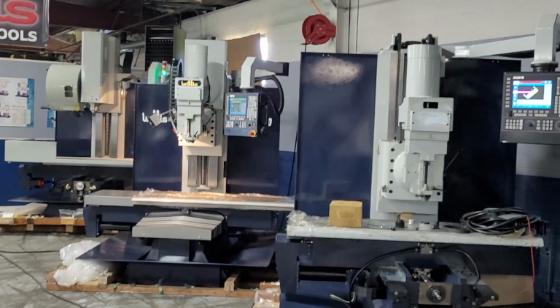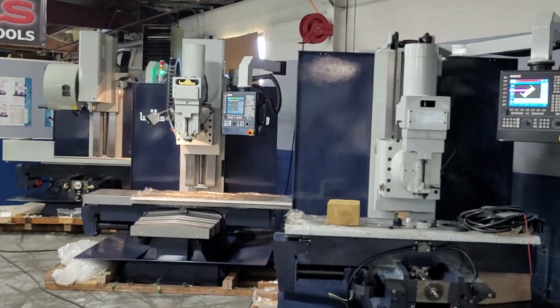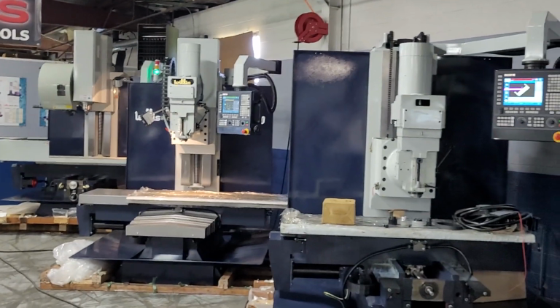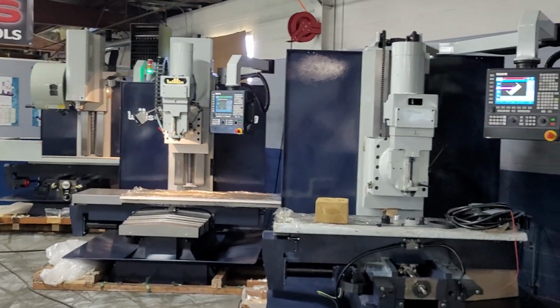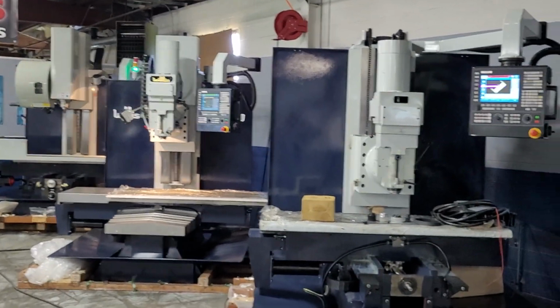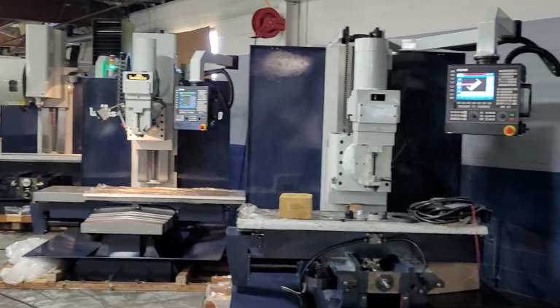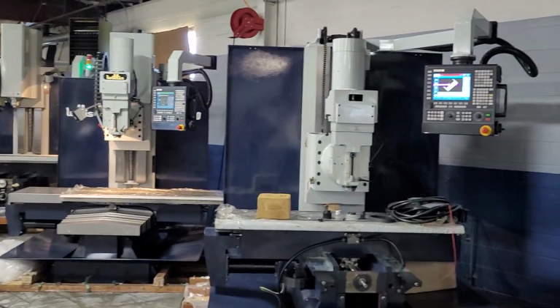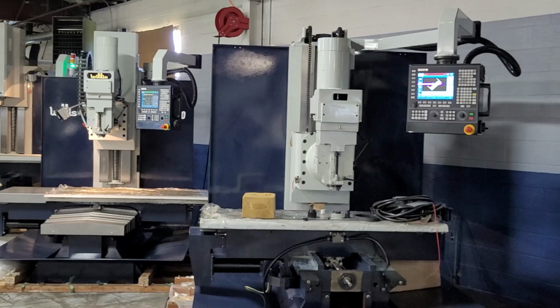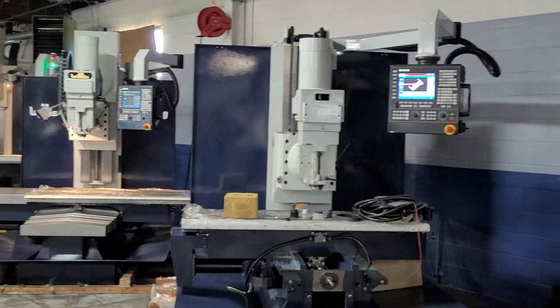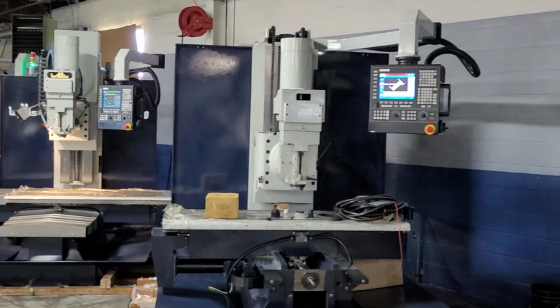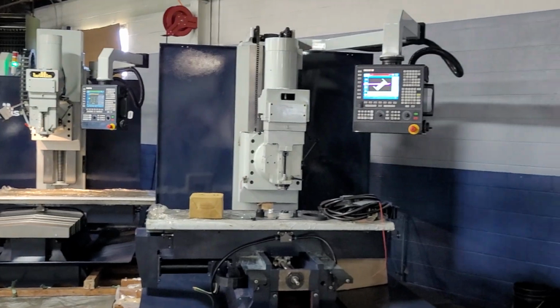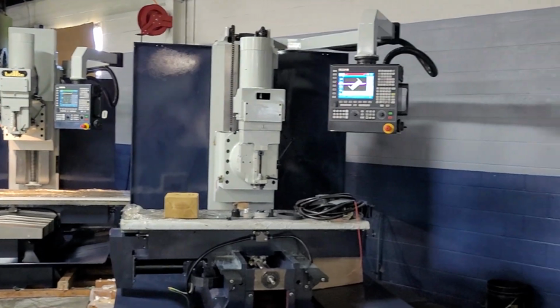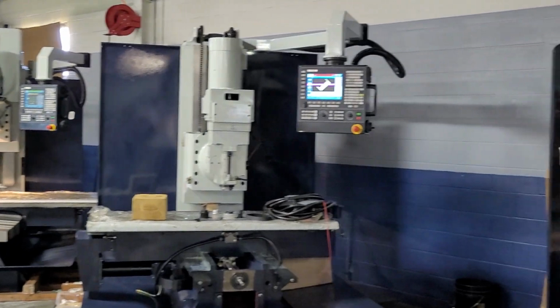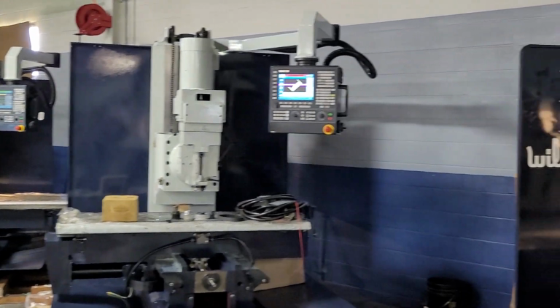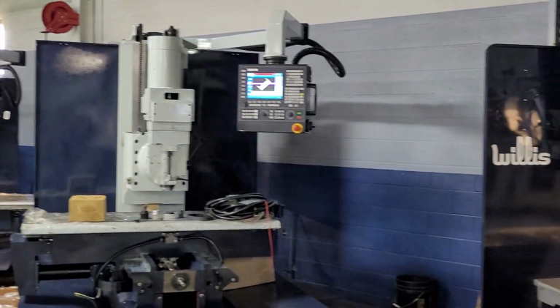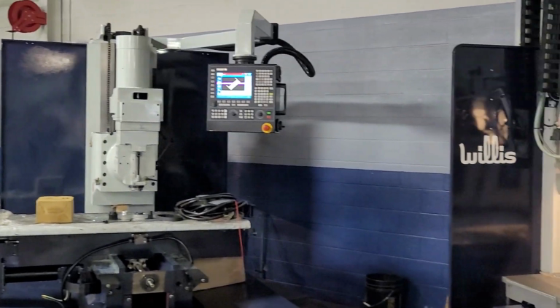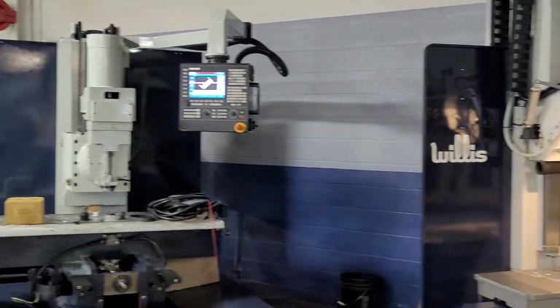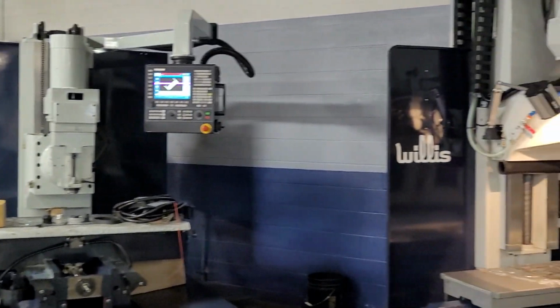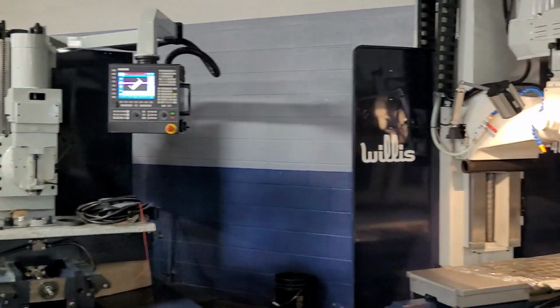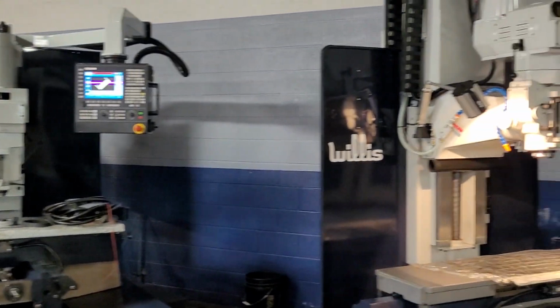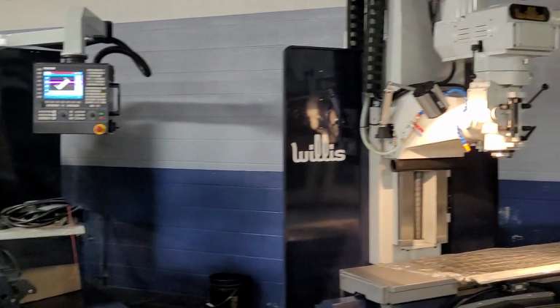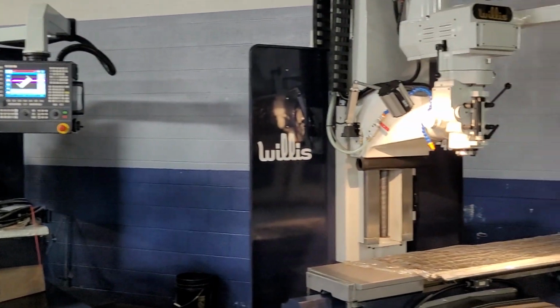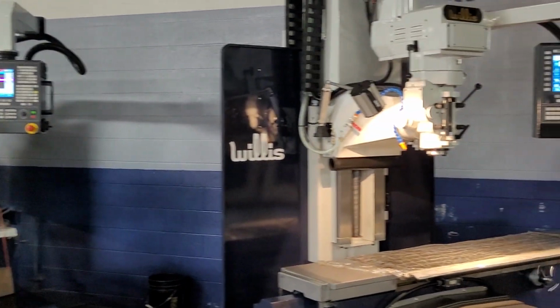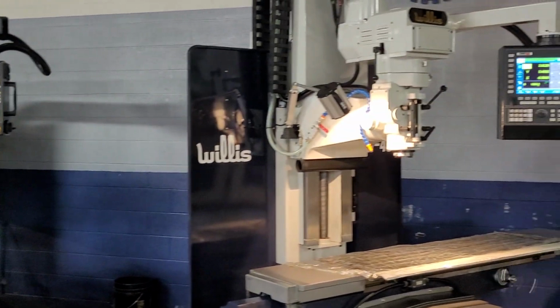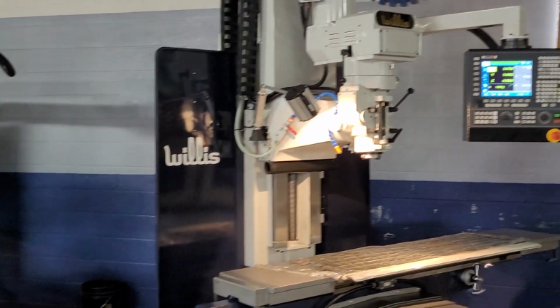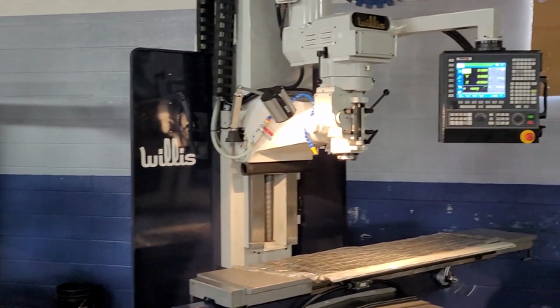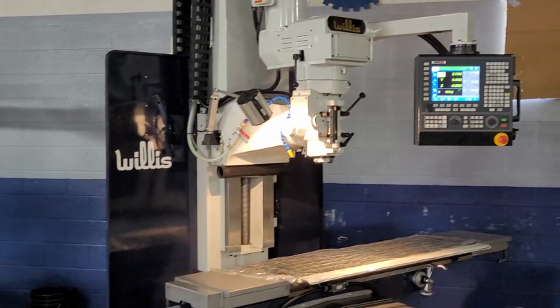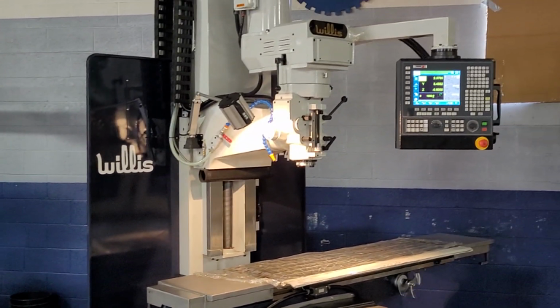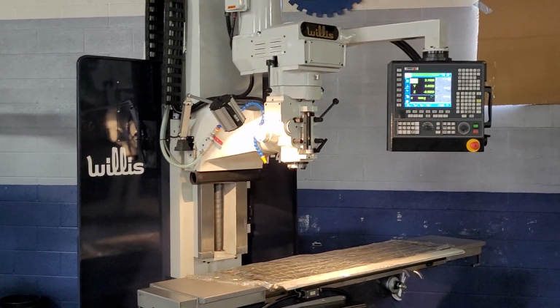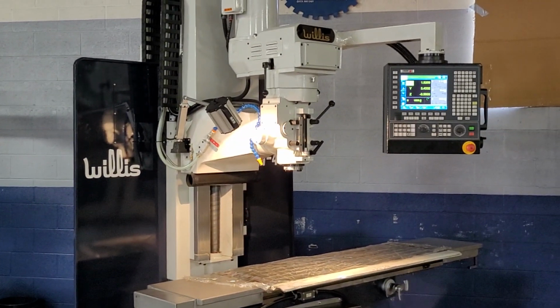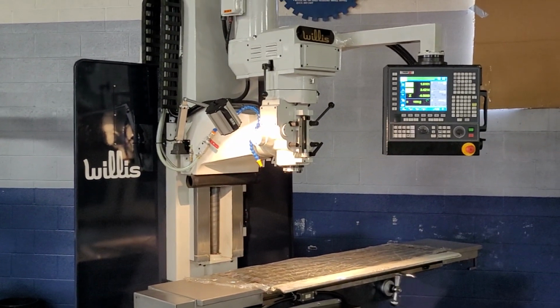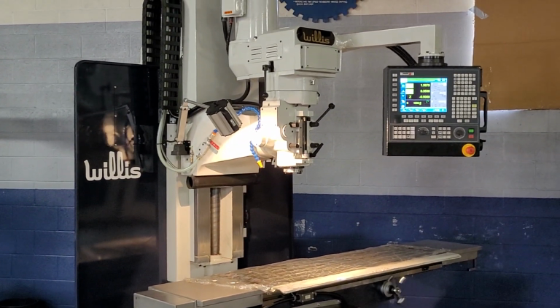We hope you'll give us a look at these machines. You'll be very impressed with the quality and performance.